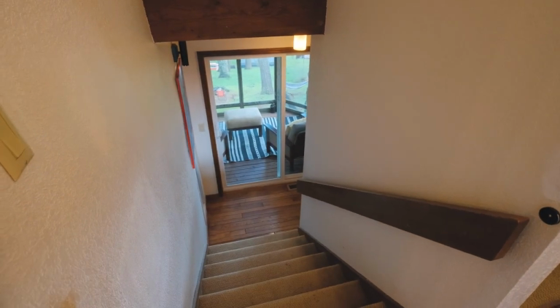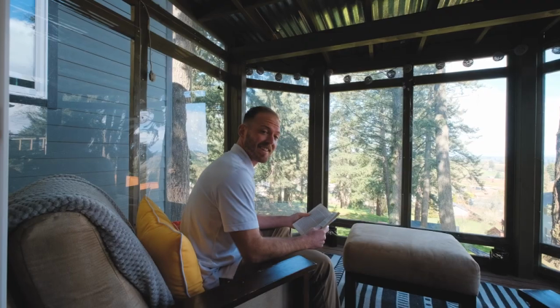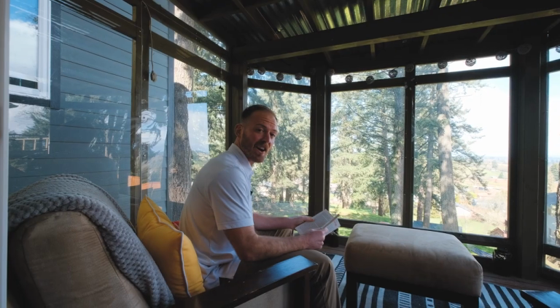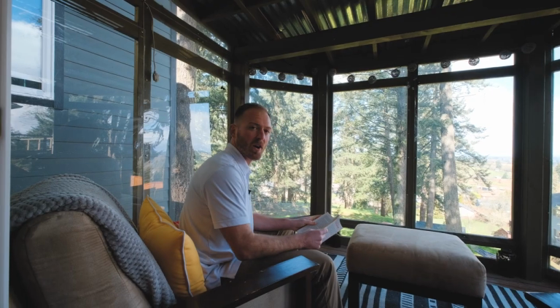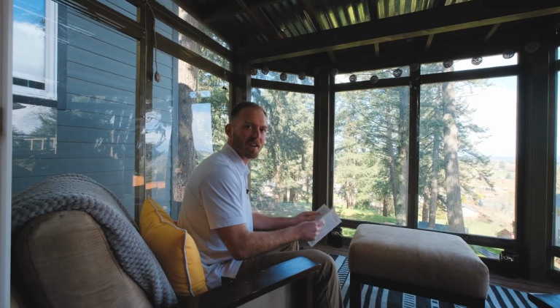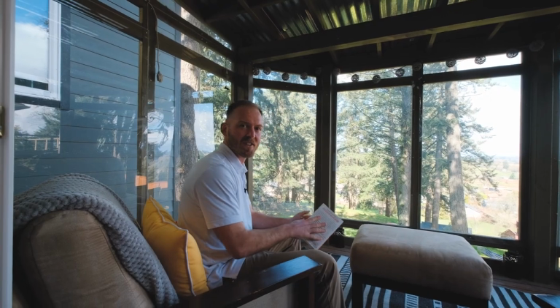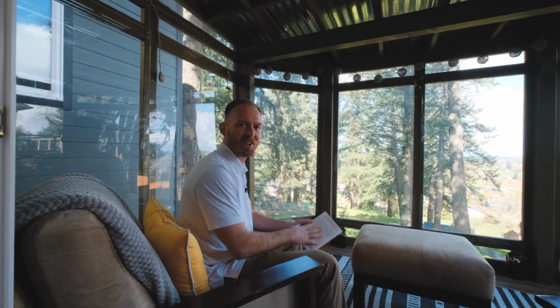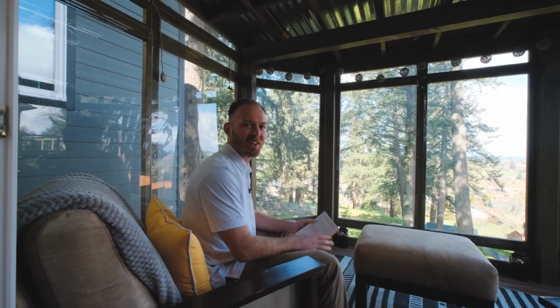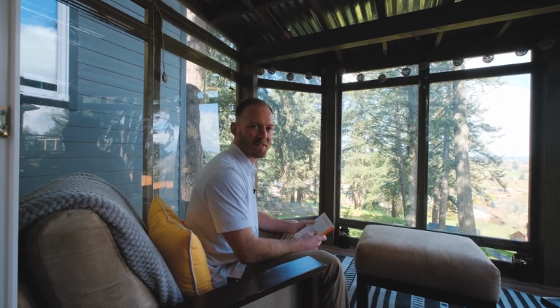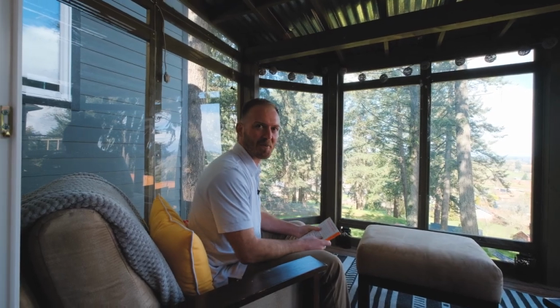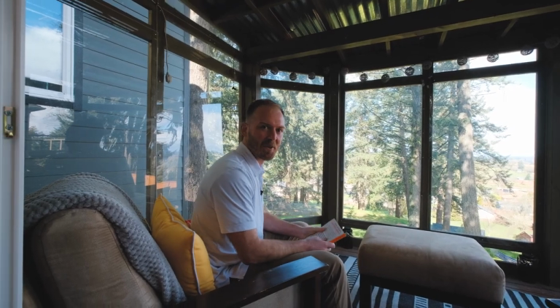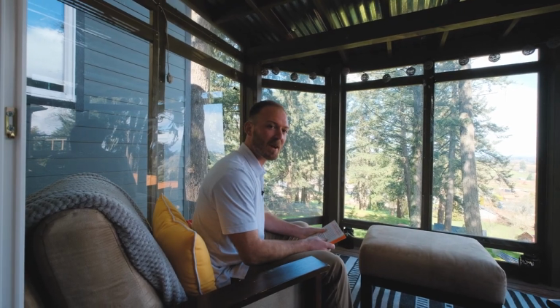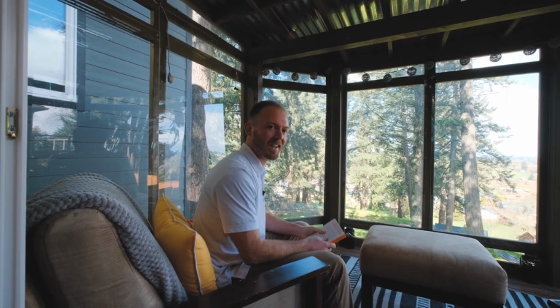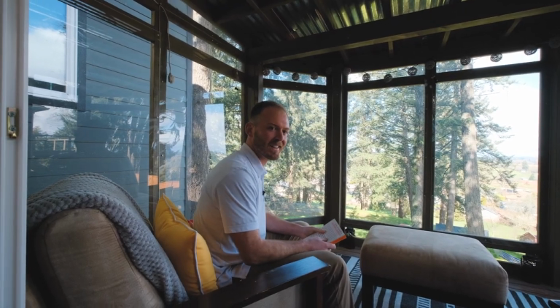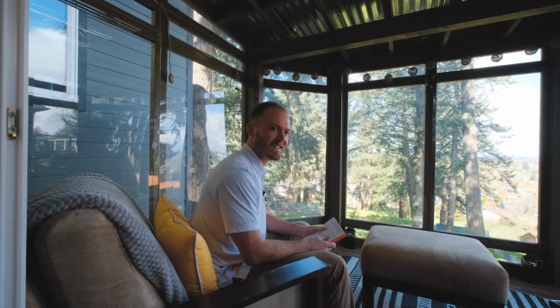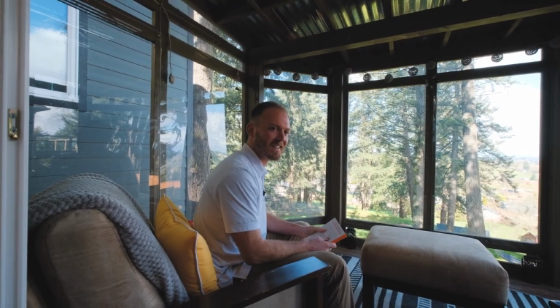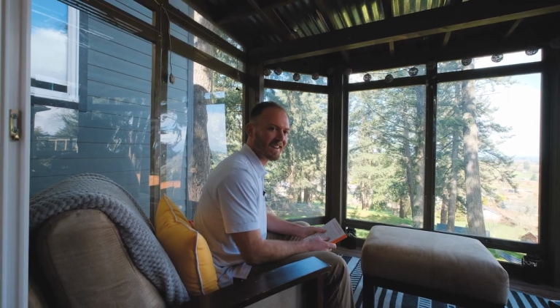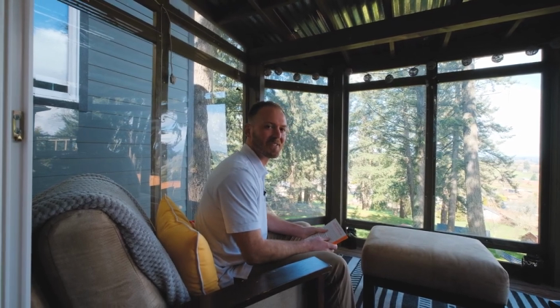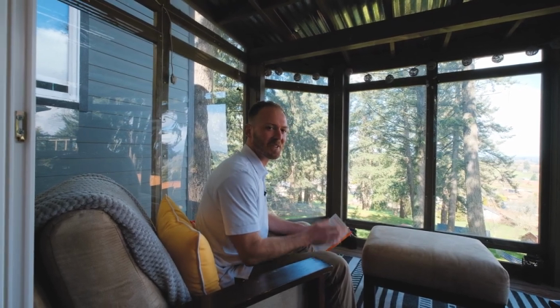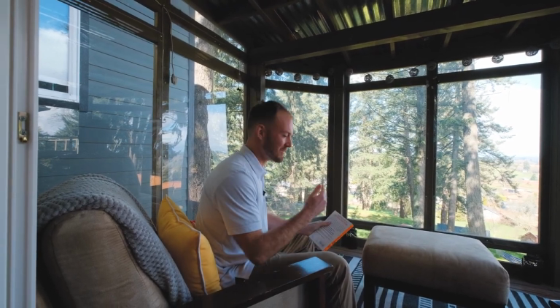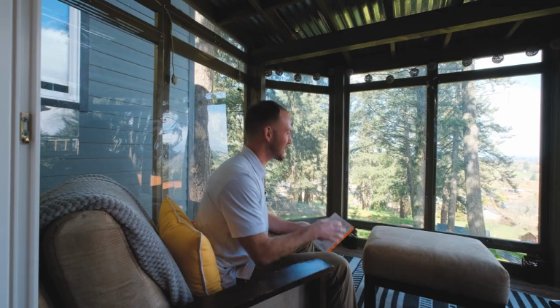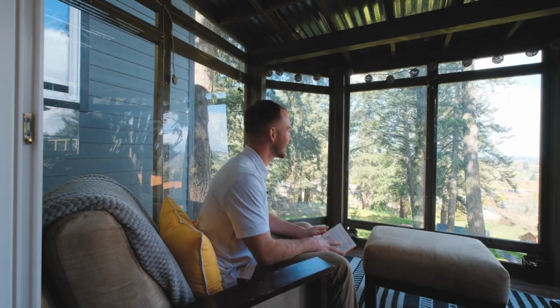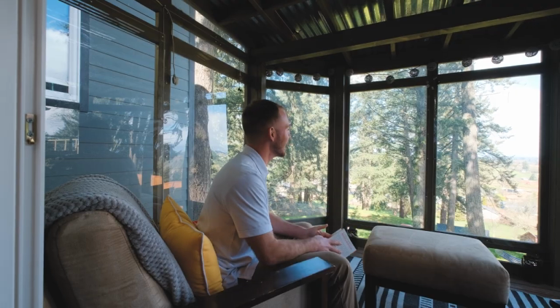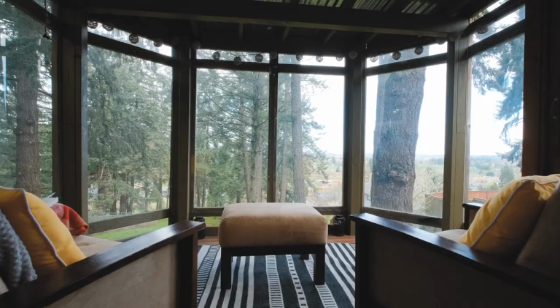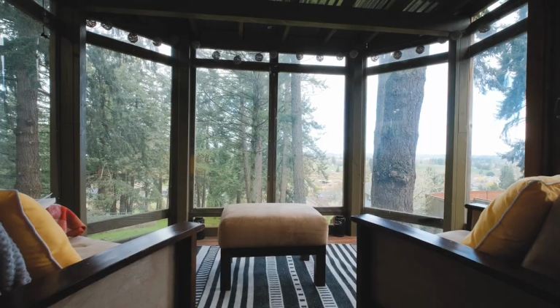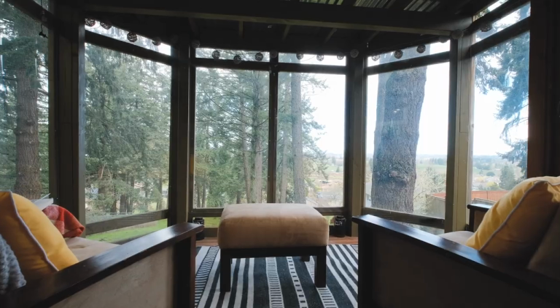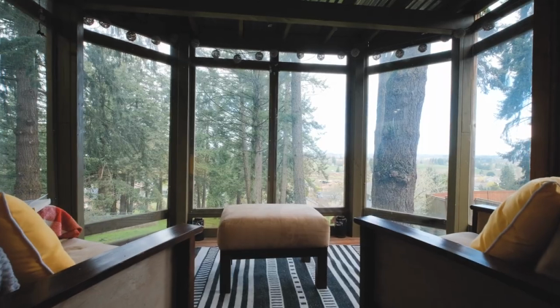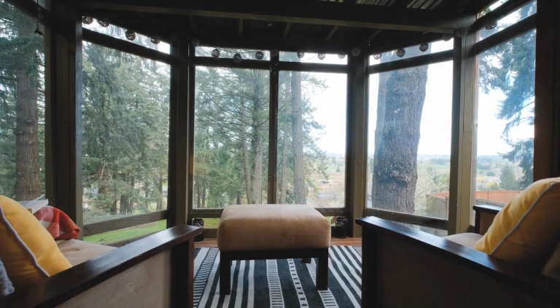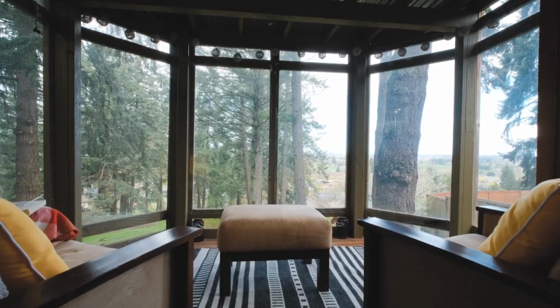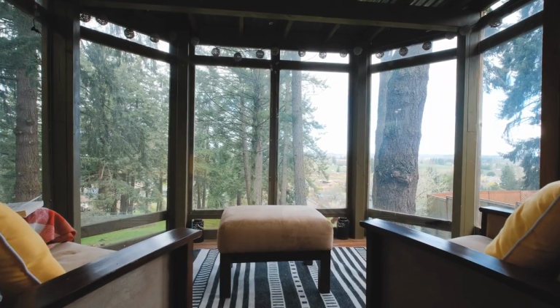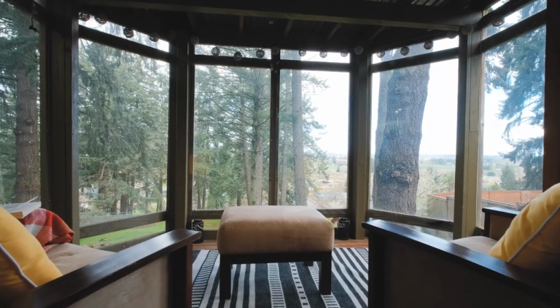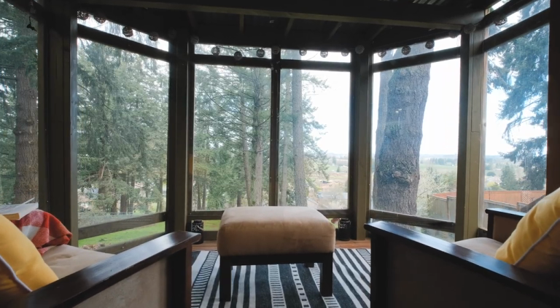Out here on the back sun deck — it's a beautiful space with great views, a wonderful place to relax.